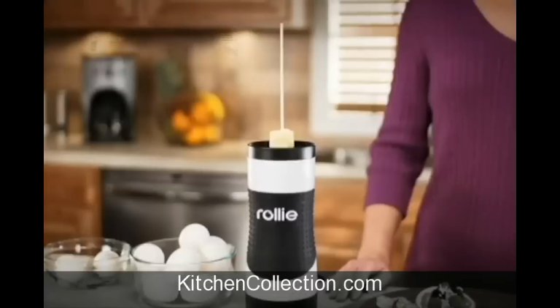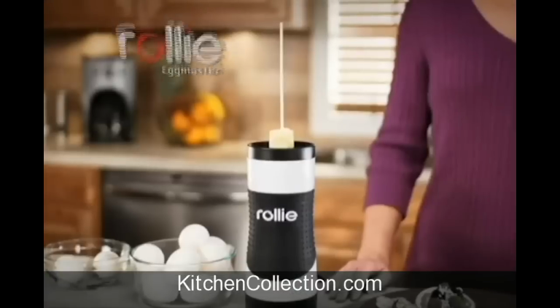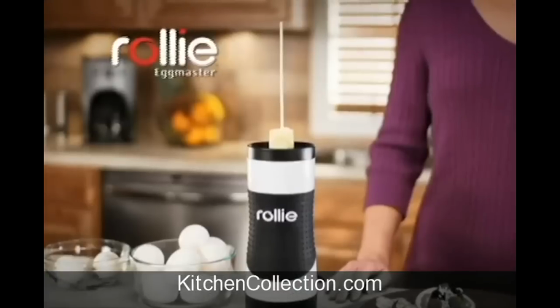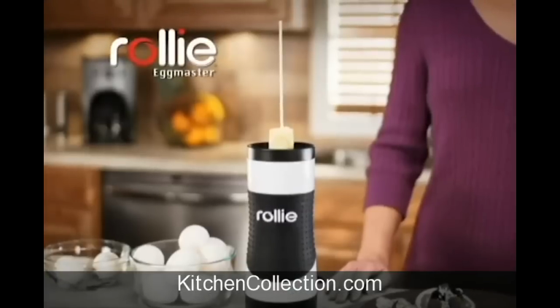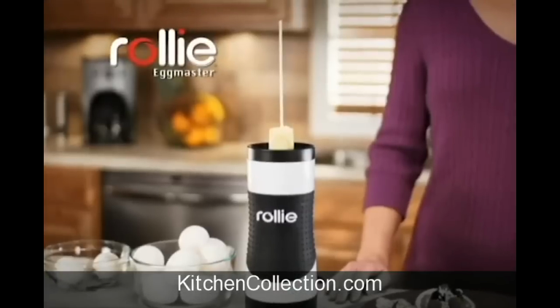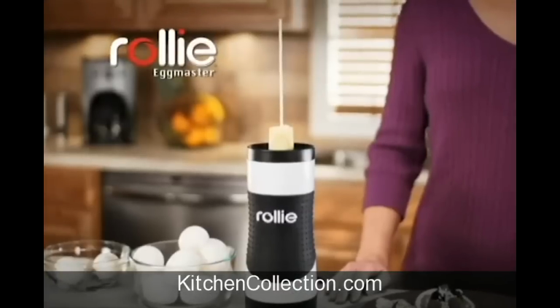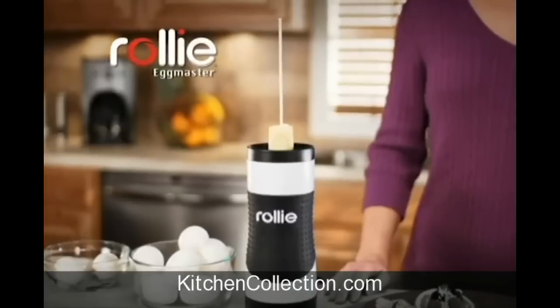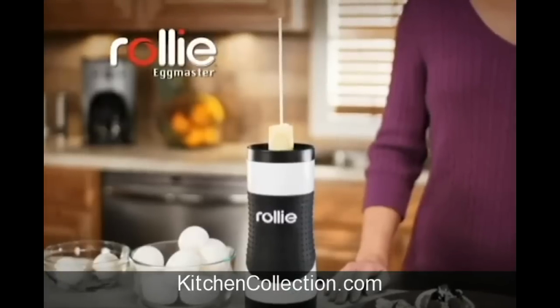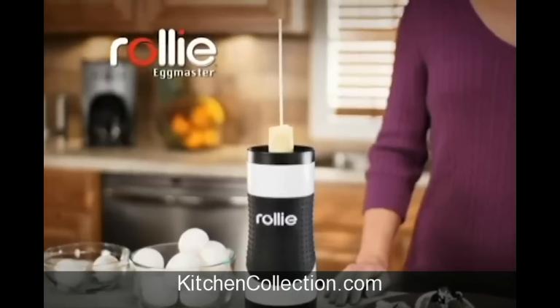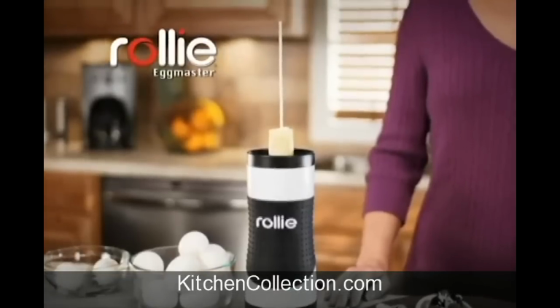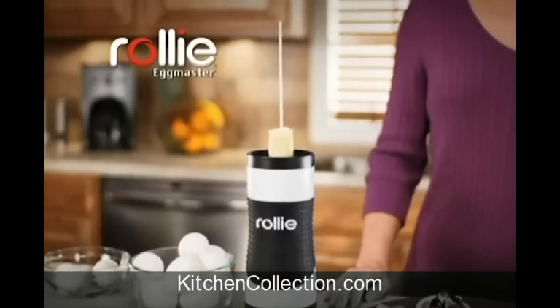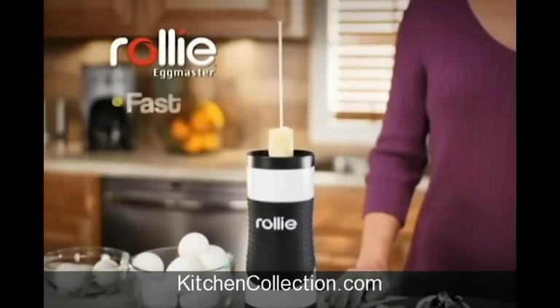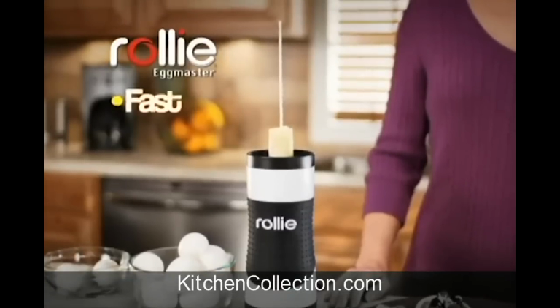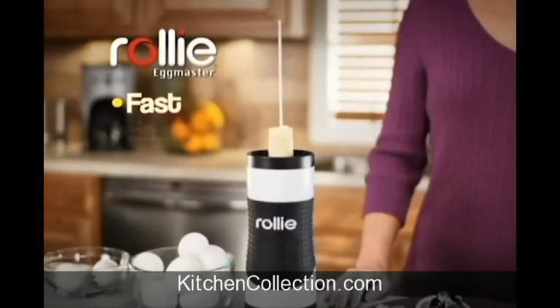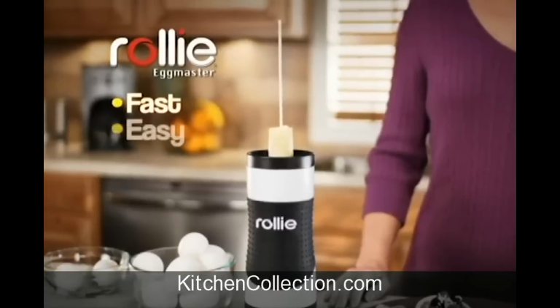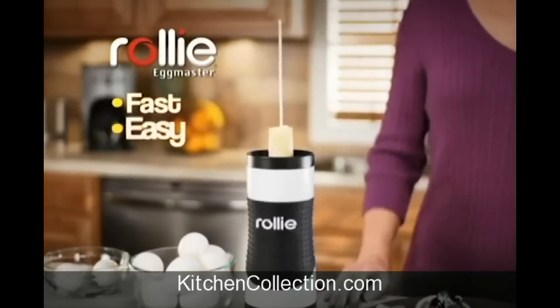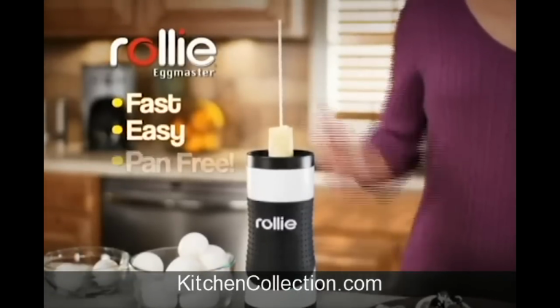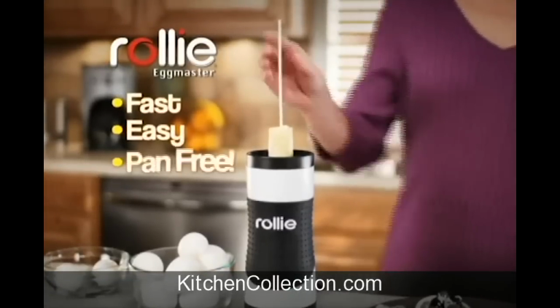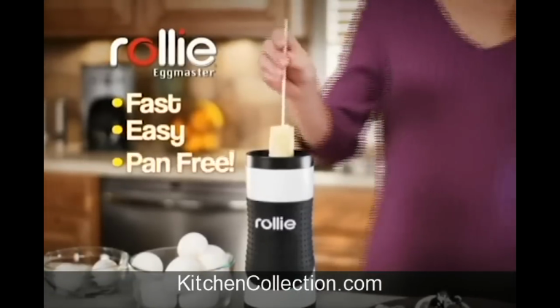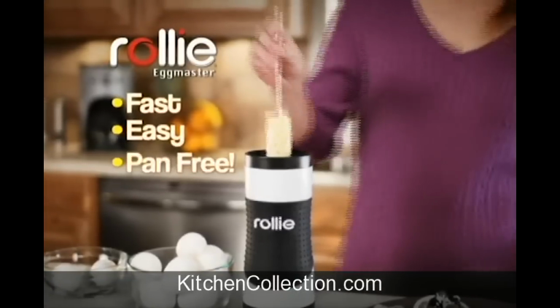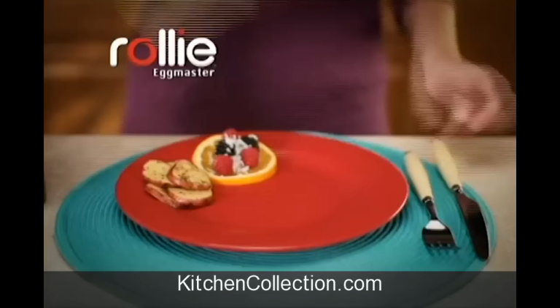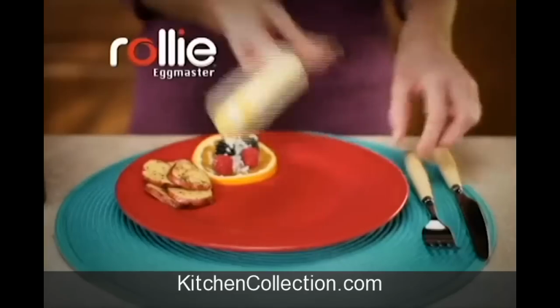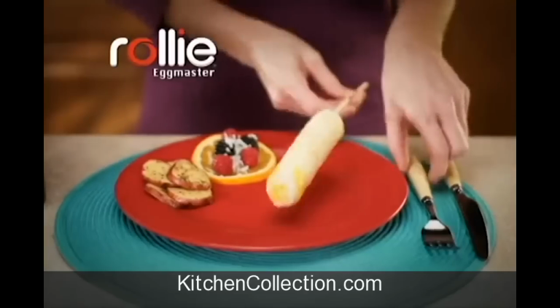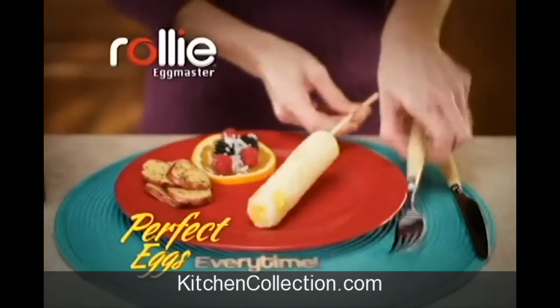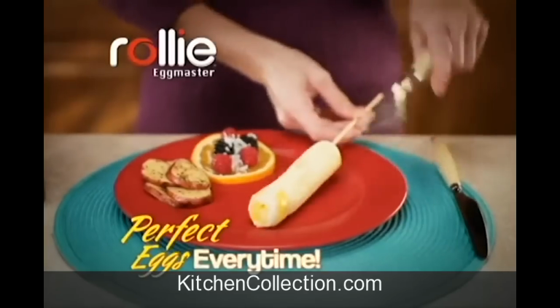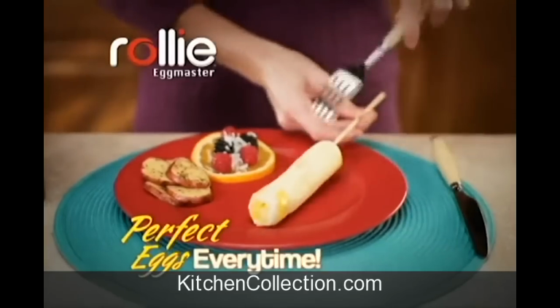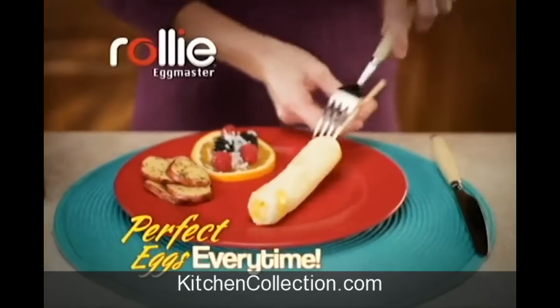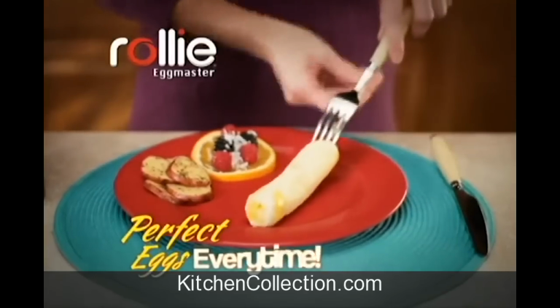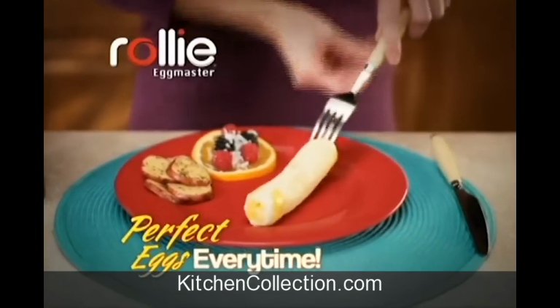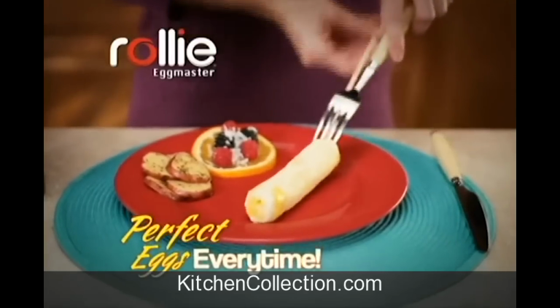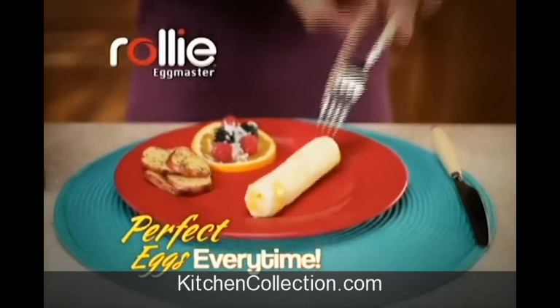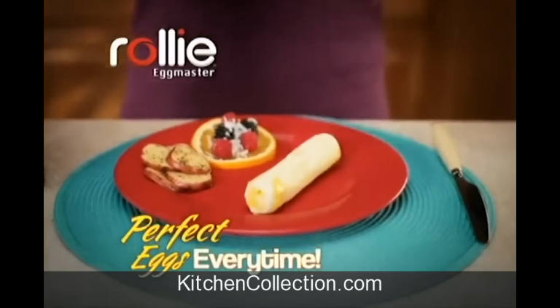What you need is the Rolly Eggmaster — the fast, easy, pan-free way to make perfect eggs every time.